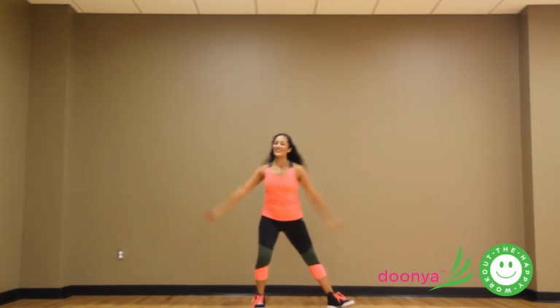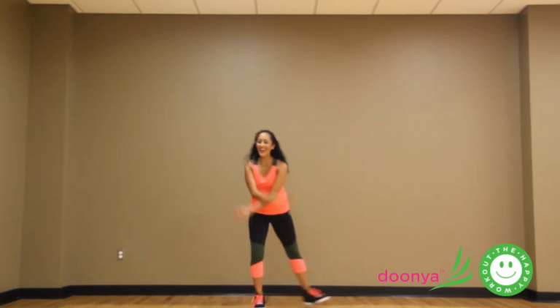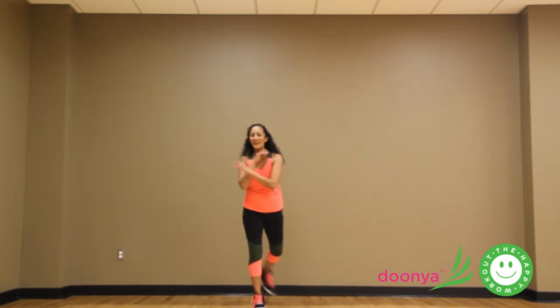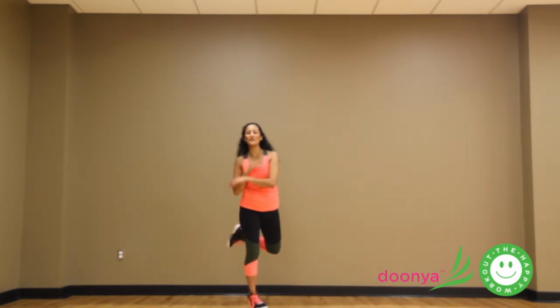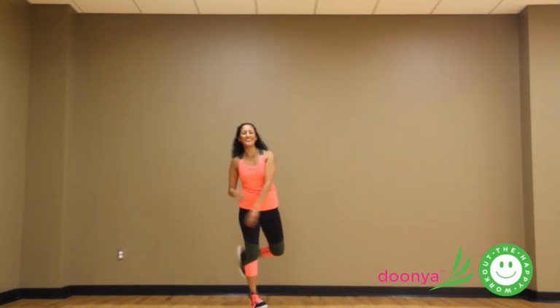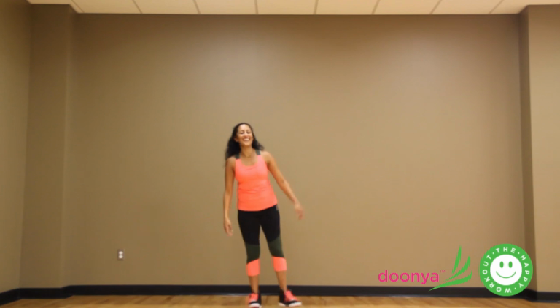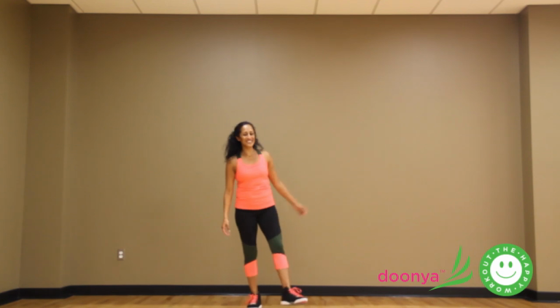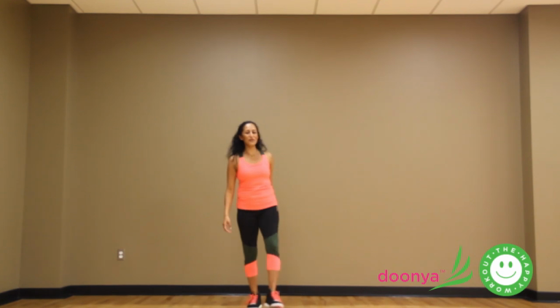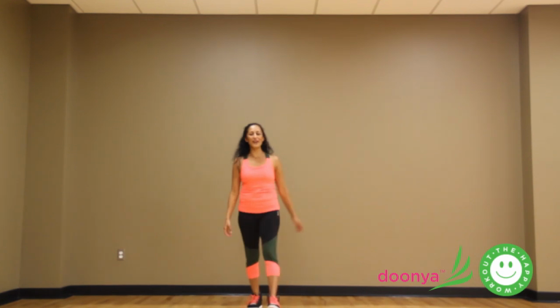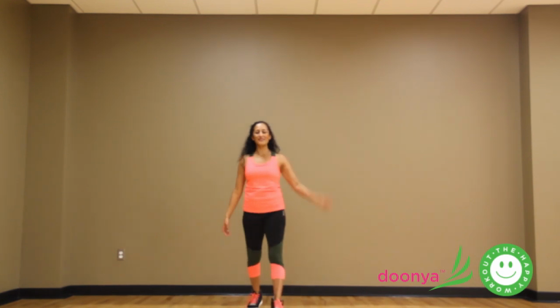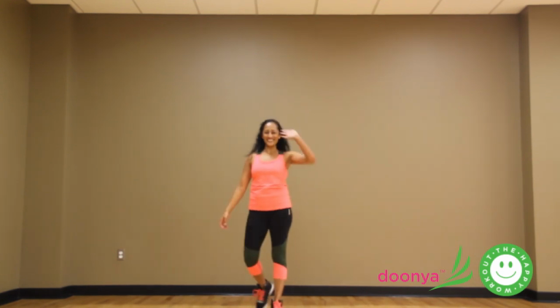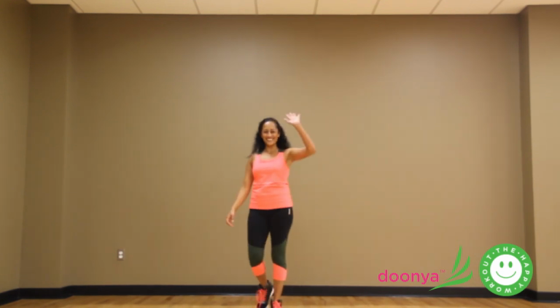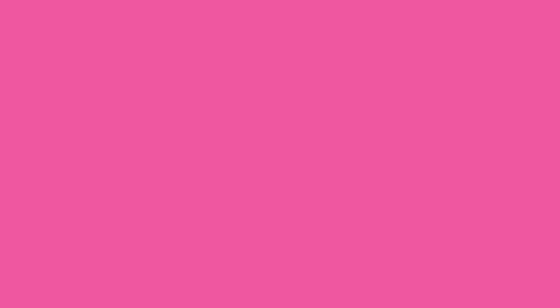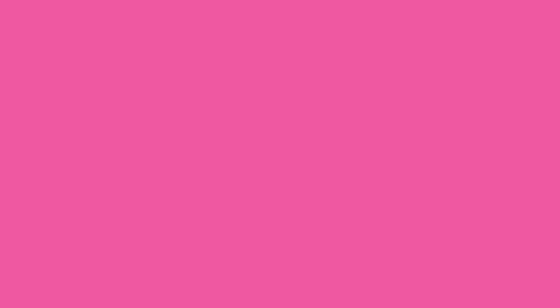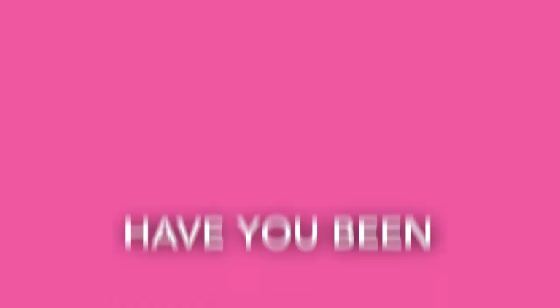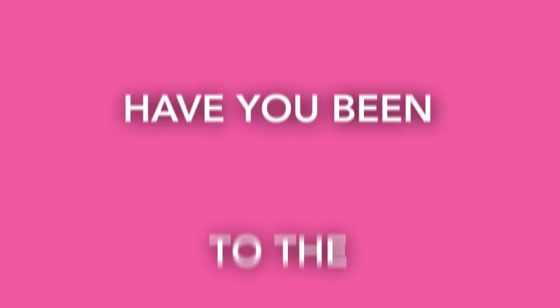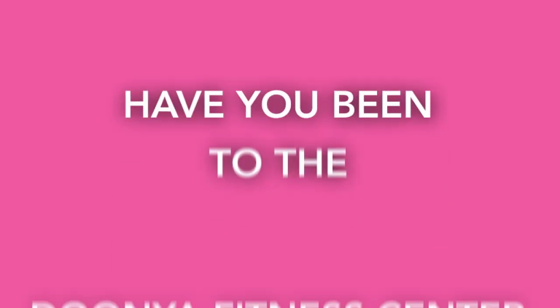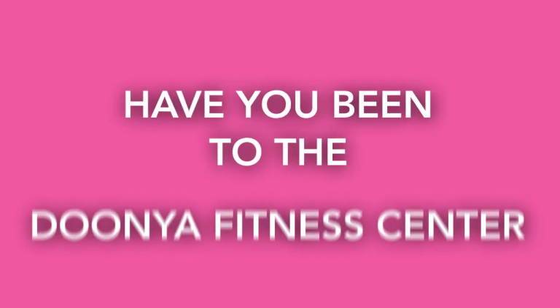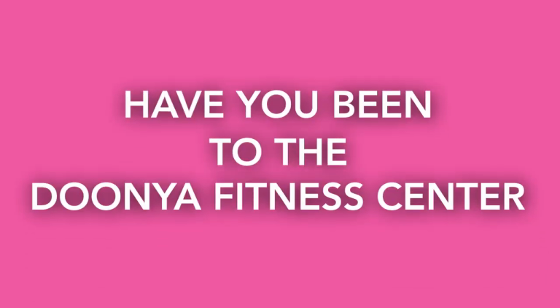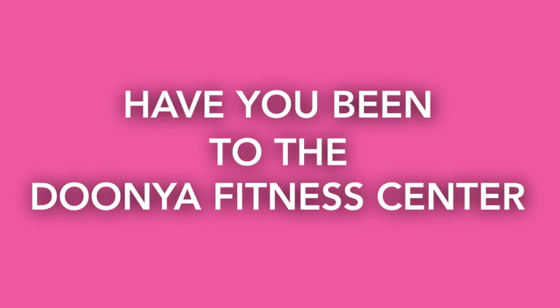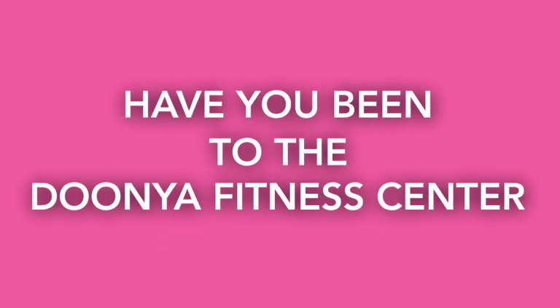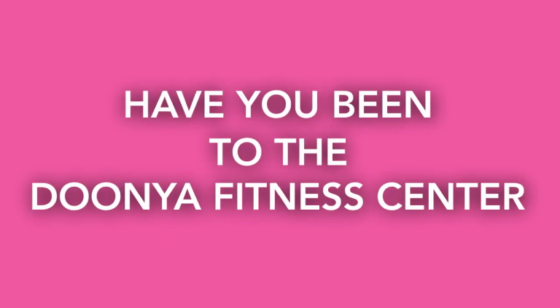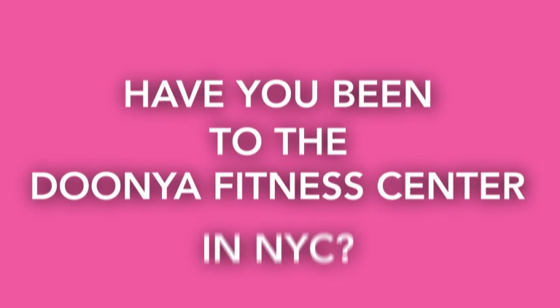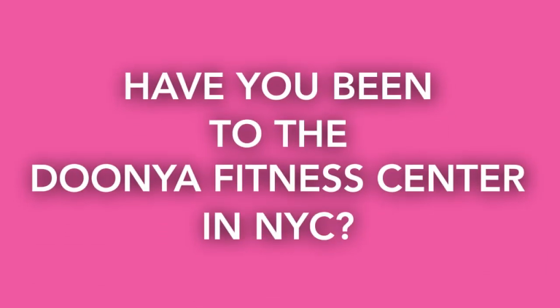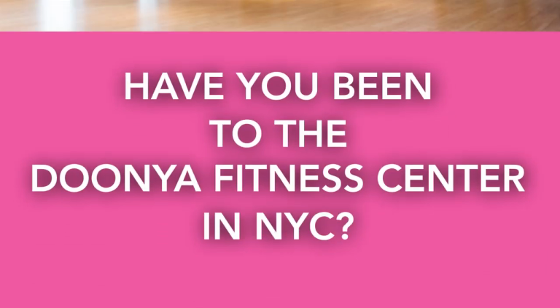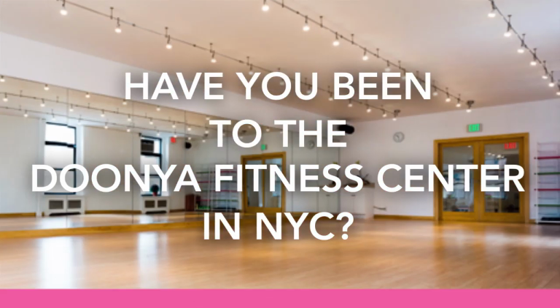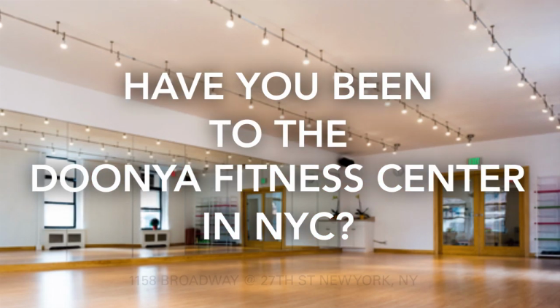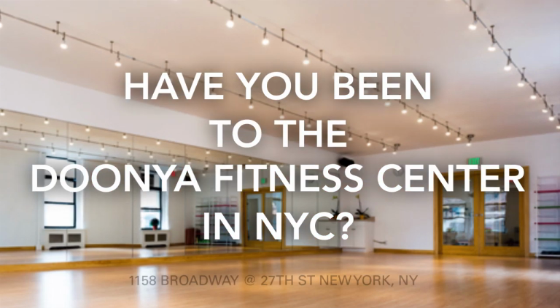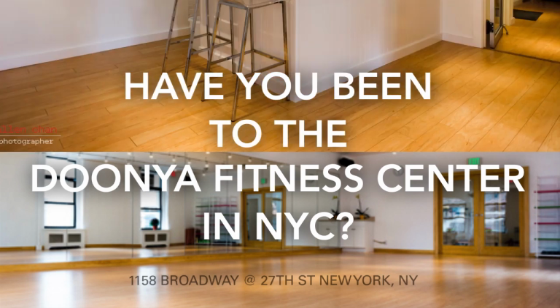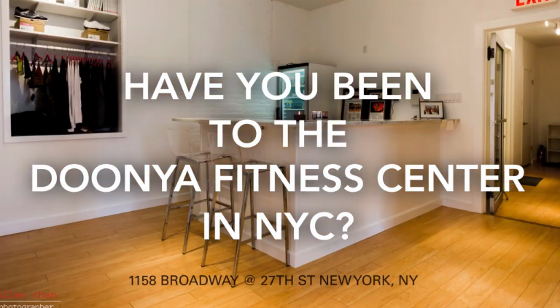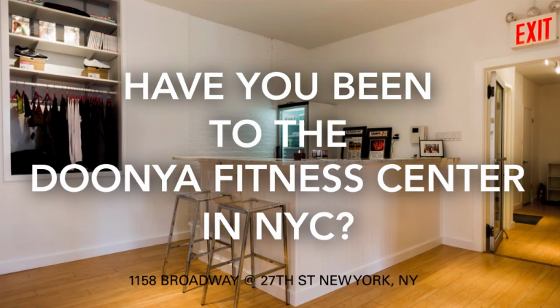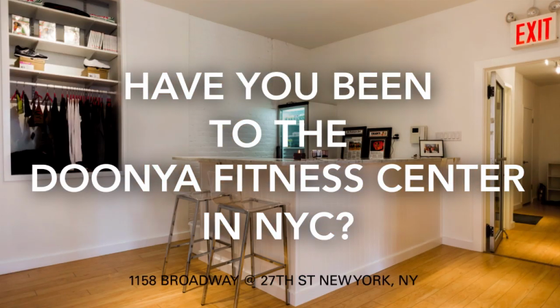Okay, I hope you're feeling nice and warm!